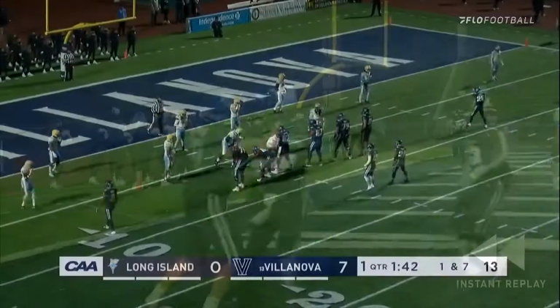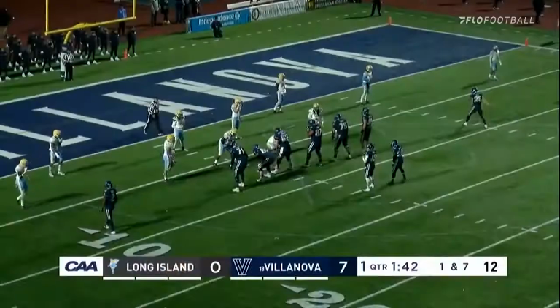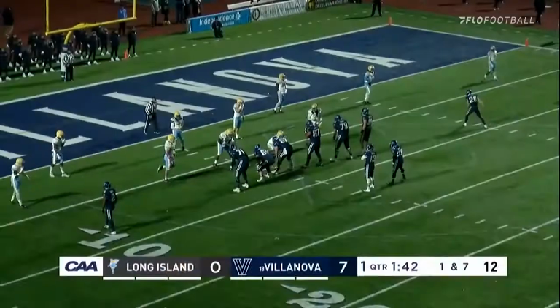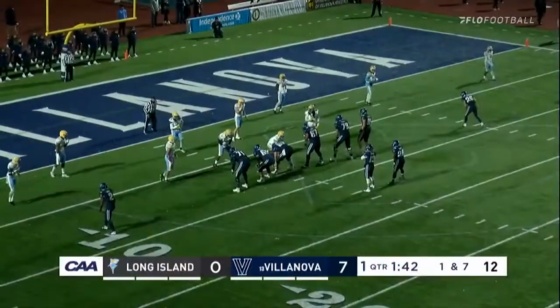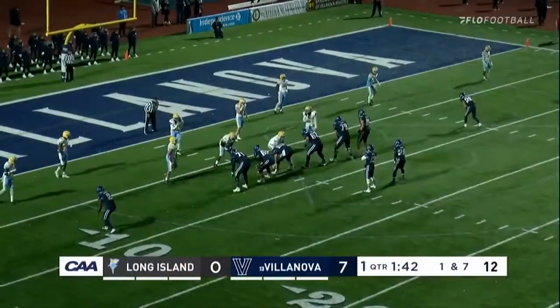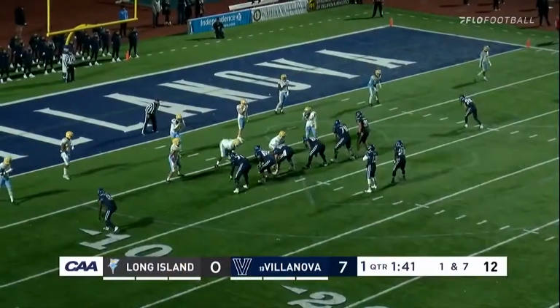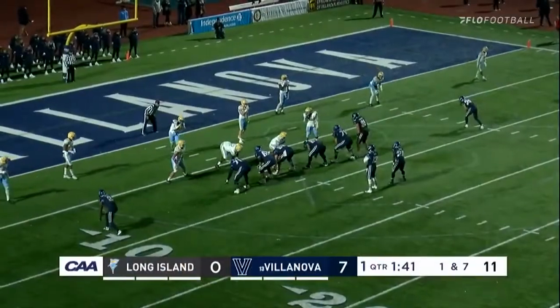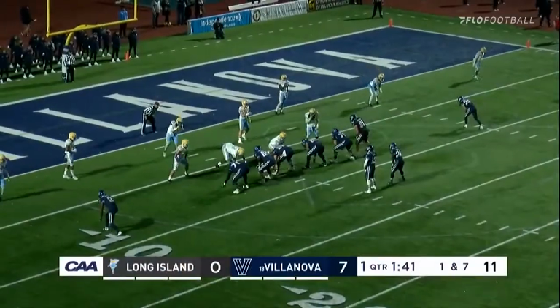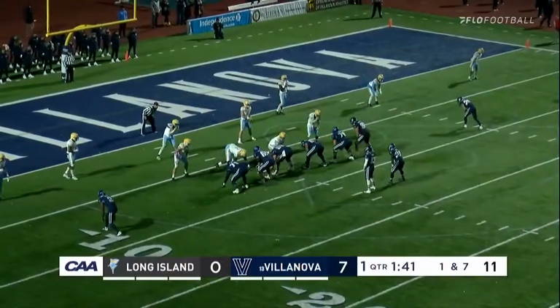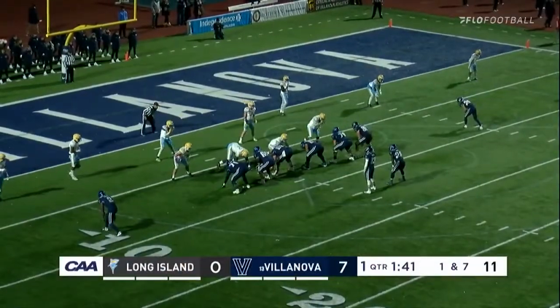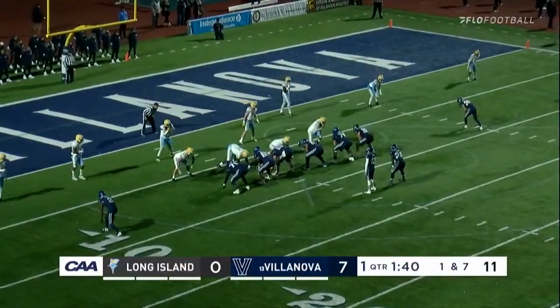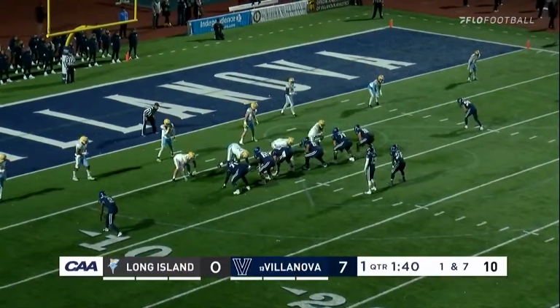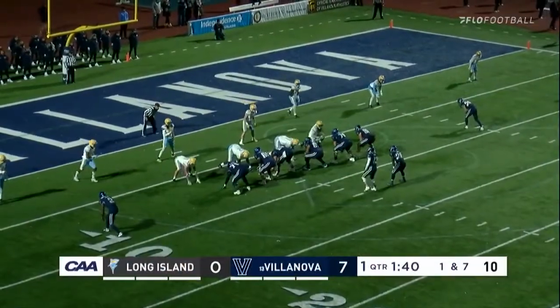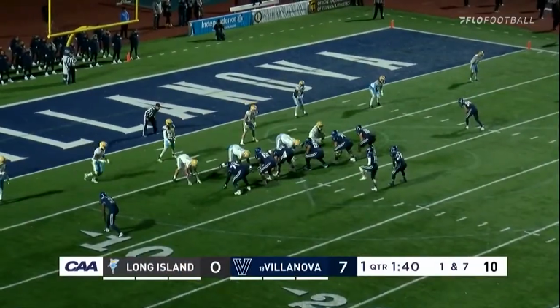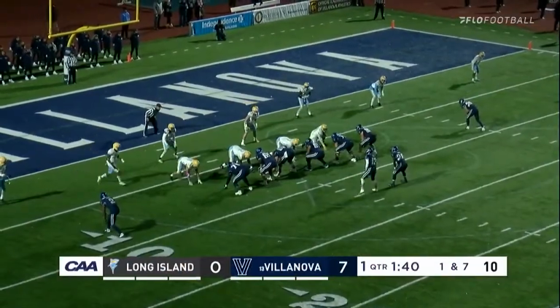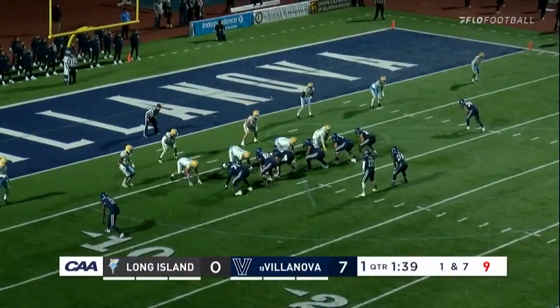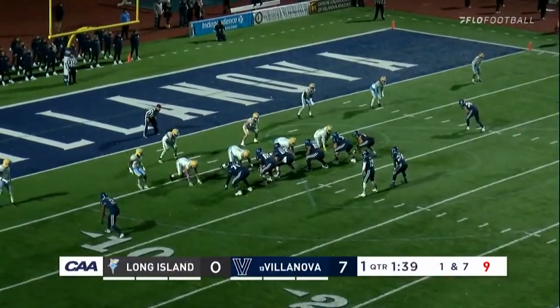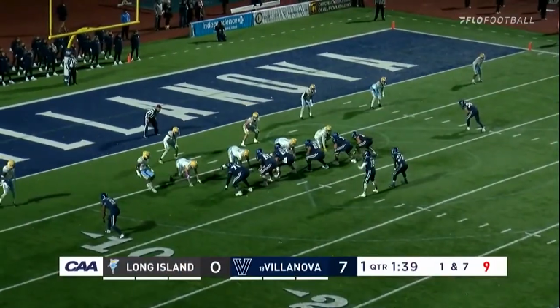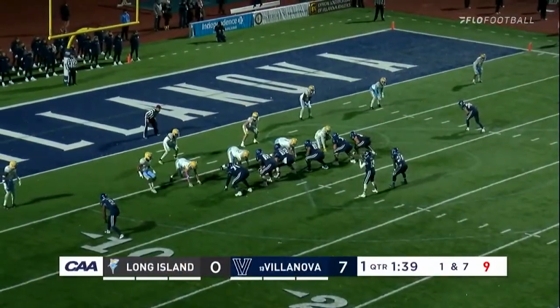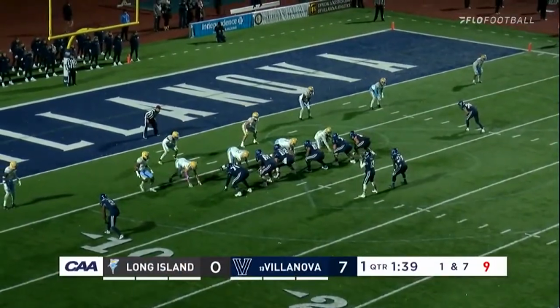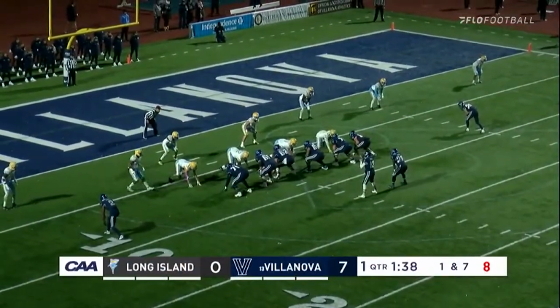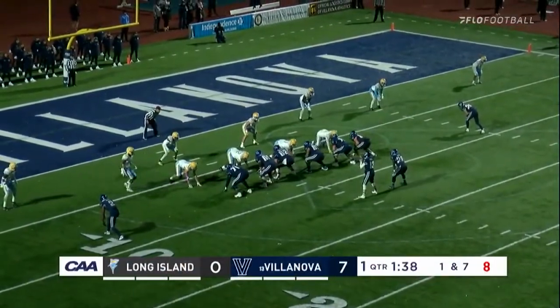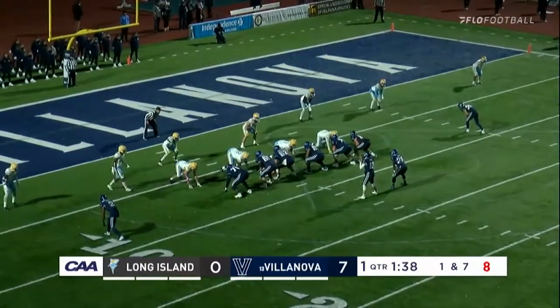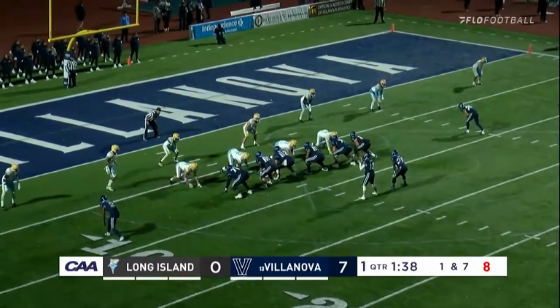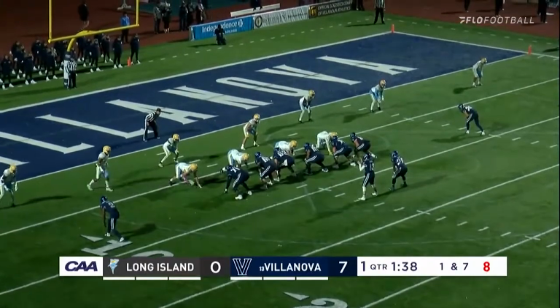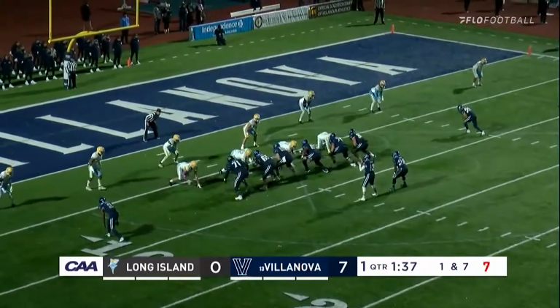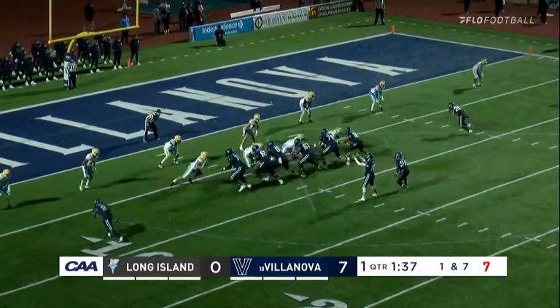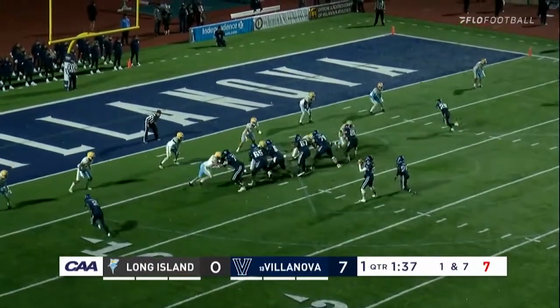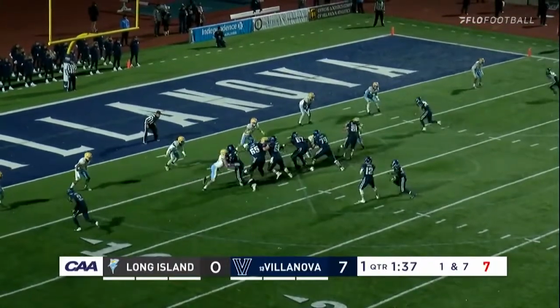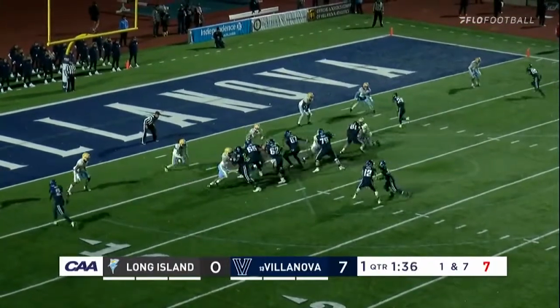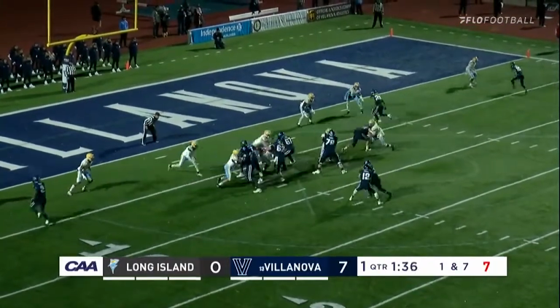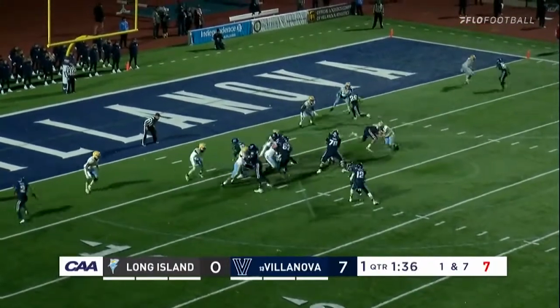Their defense has been pretty good this year — 29th in the country in total defense. Their red zone defense is 24th best.